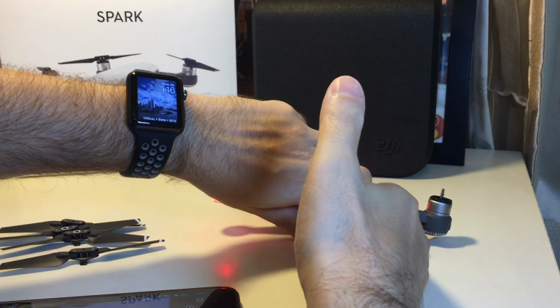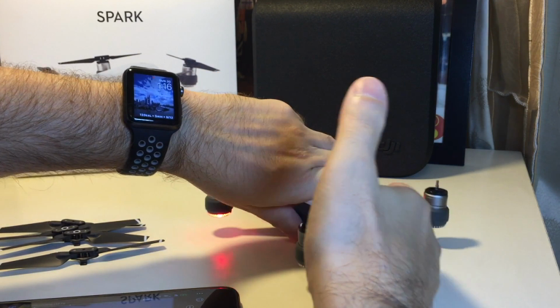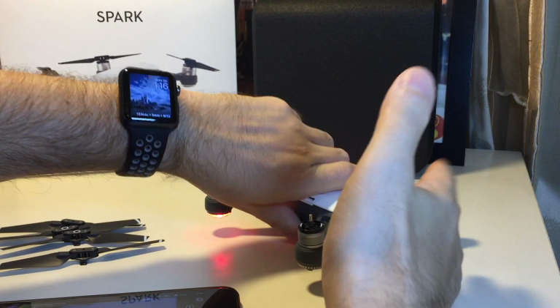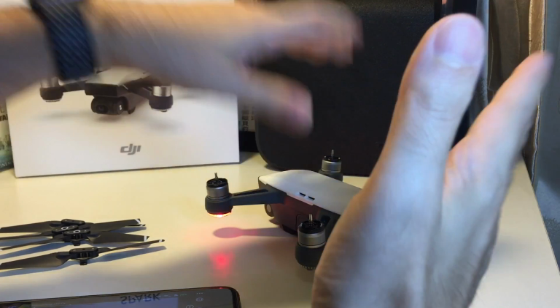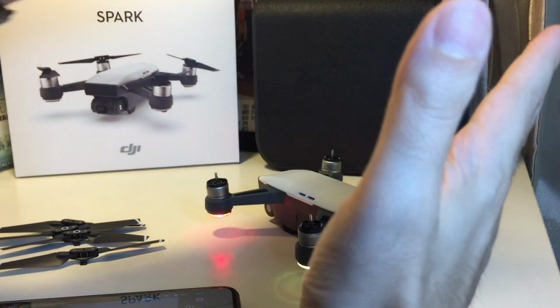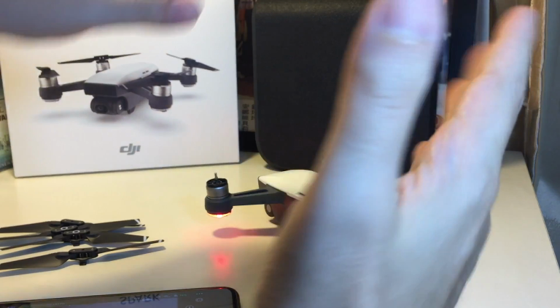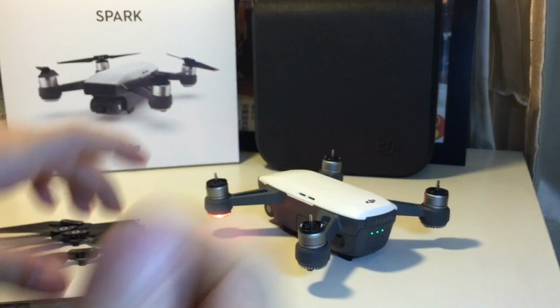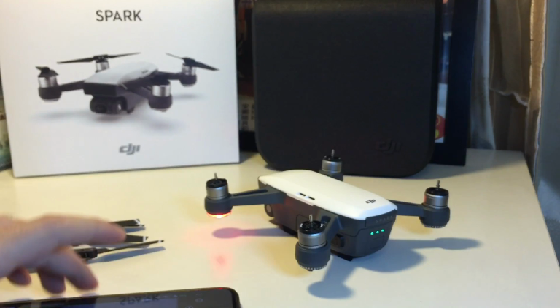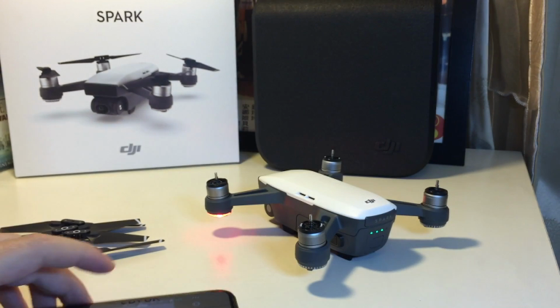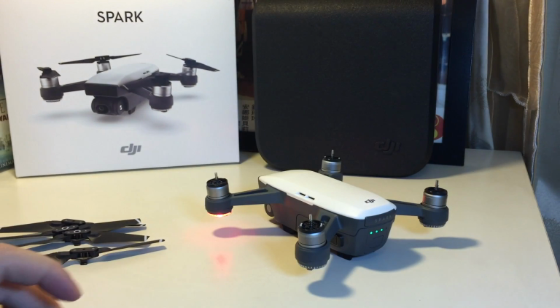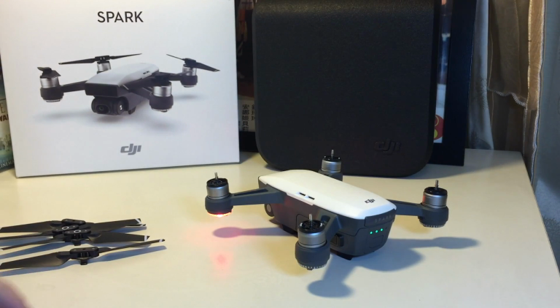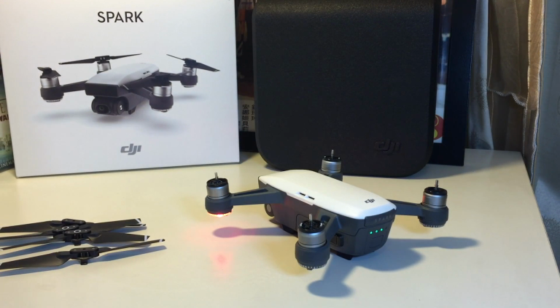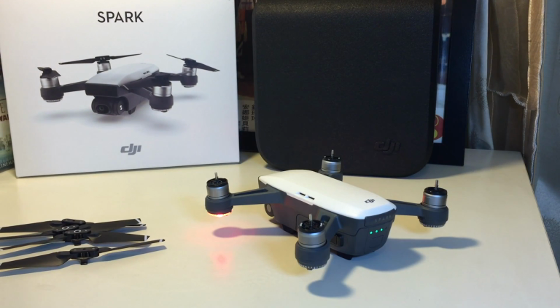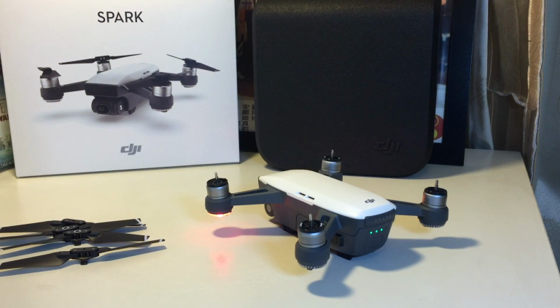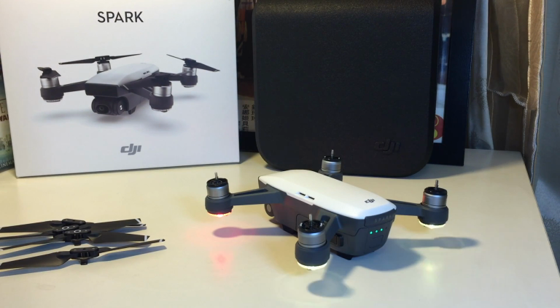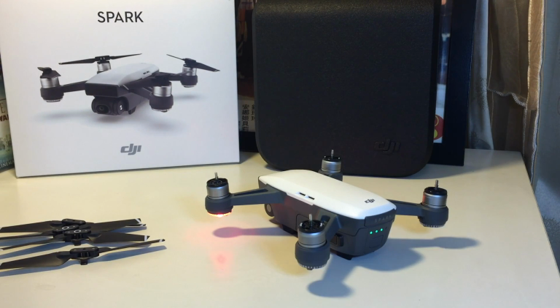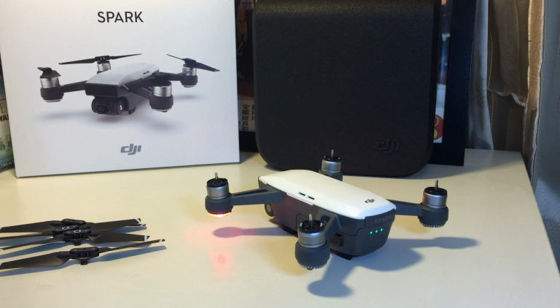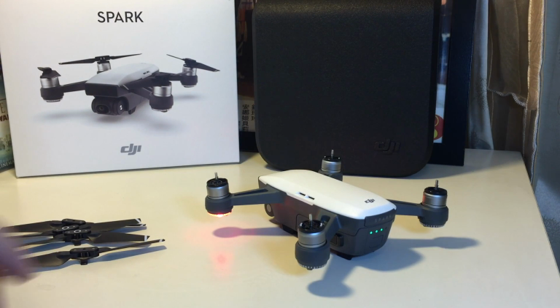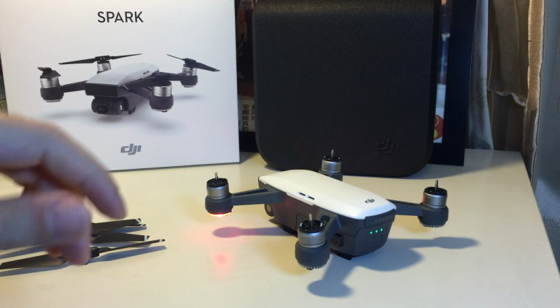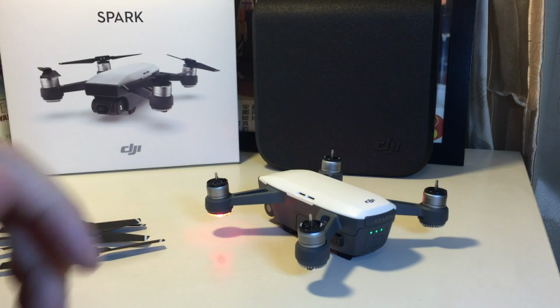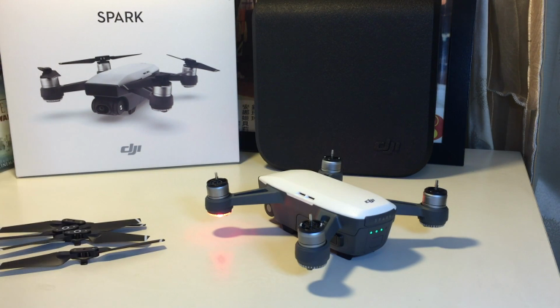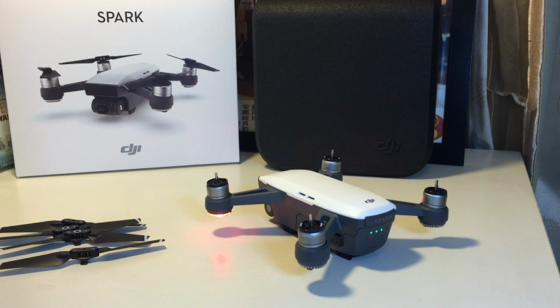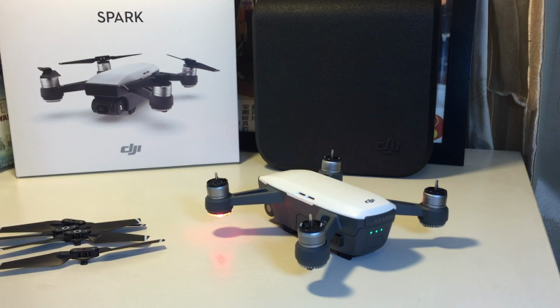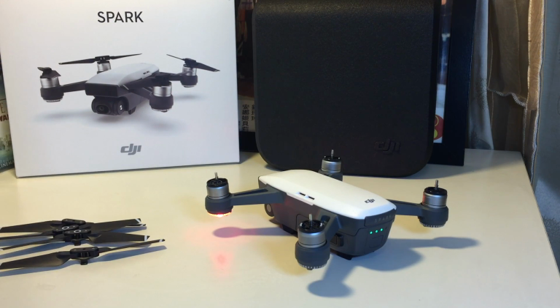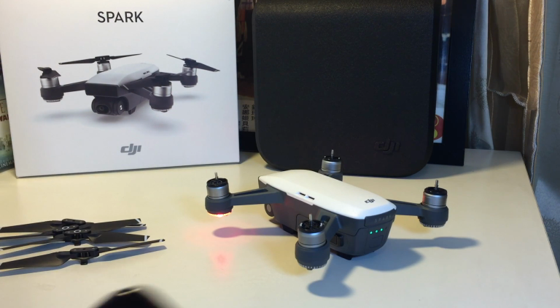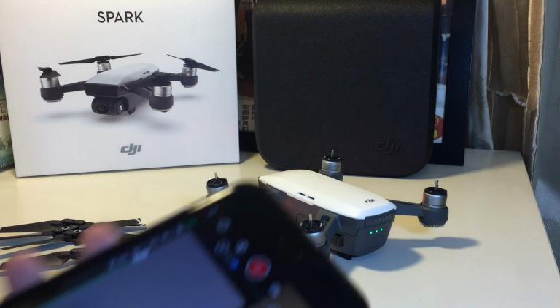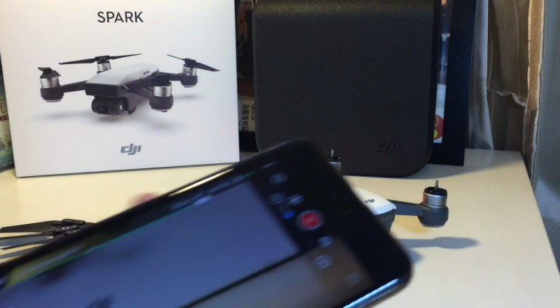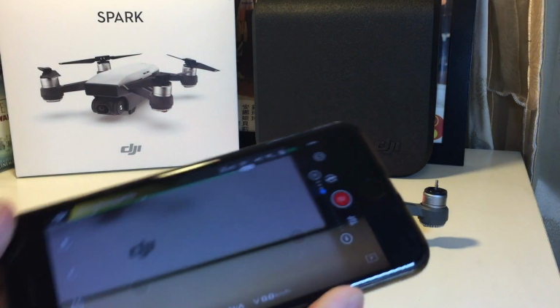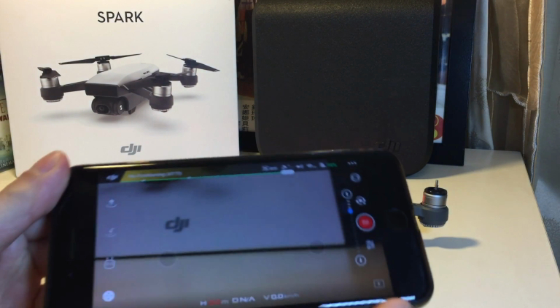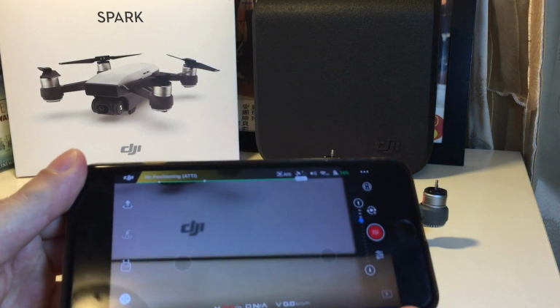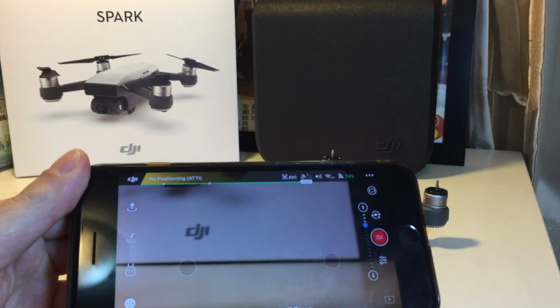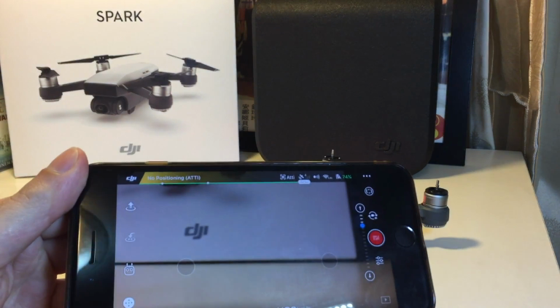And that's it — the calibration is complete. And here we are.